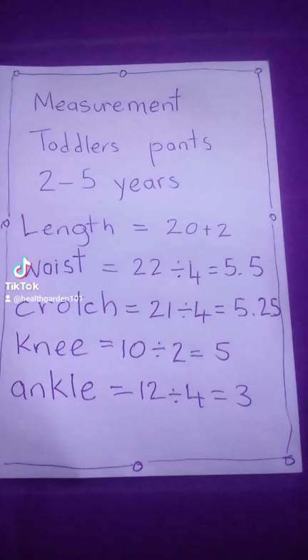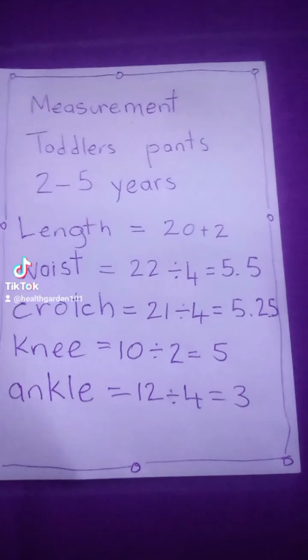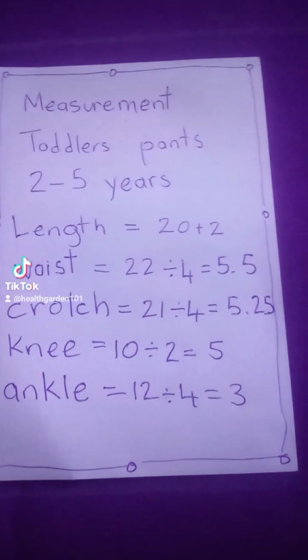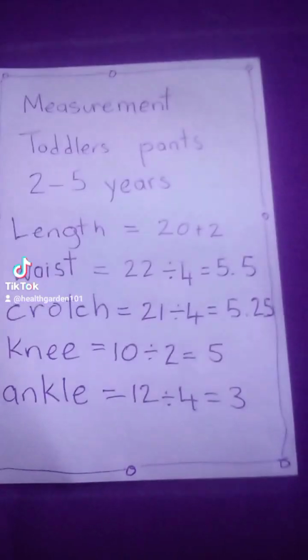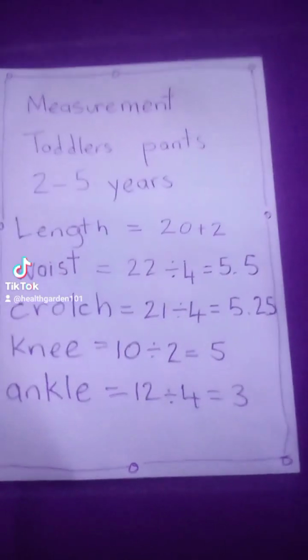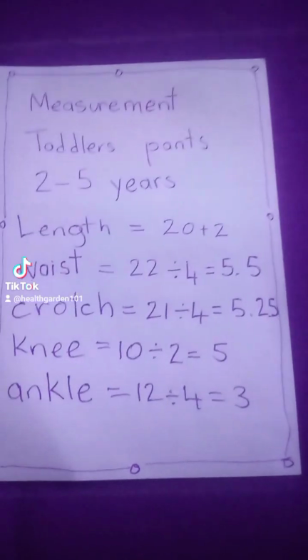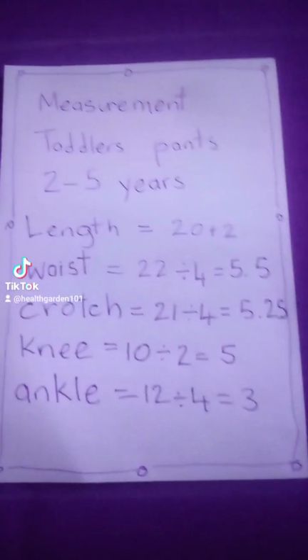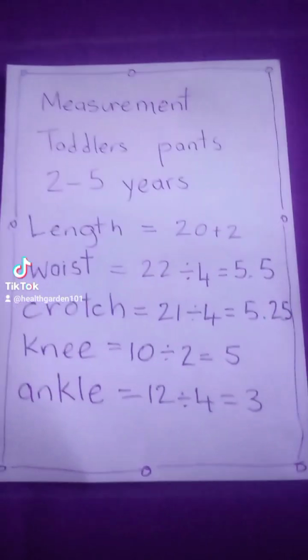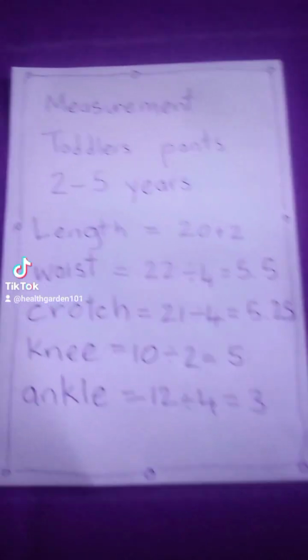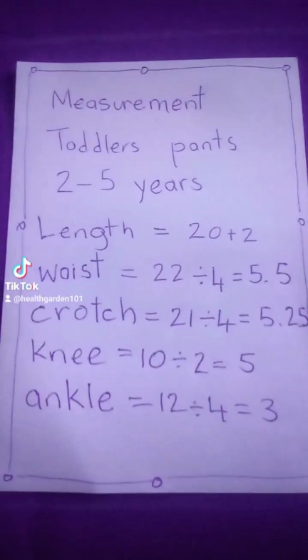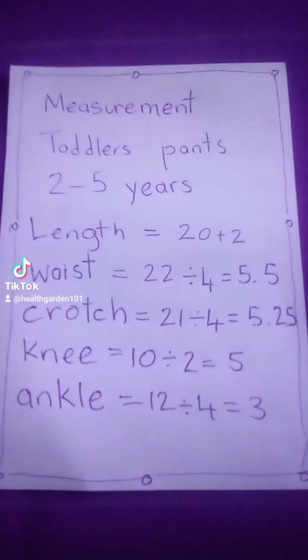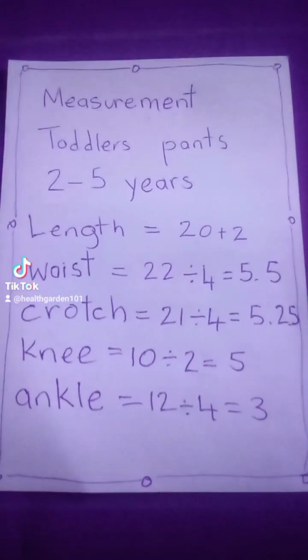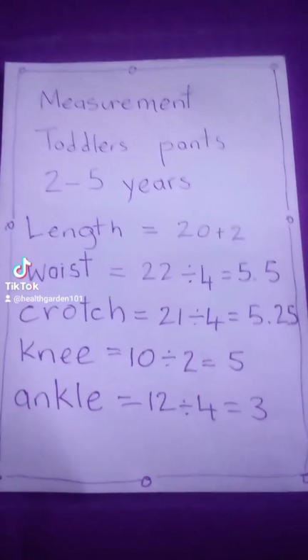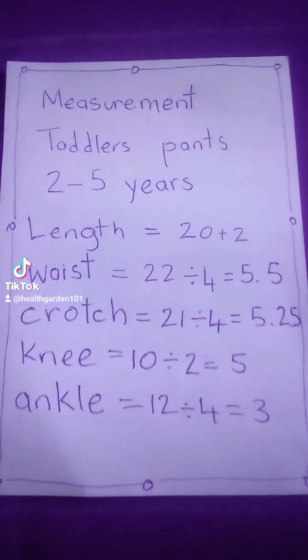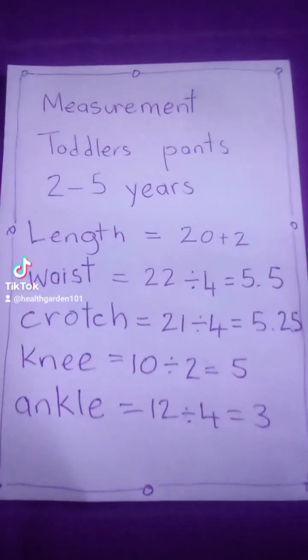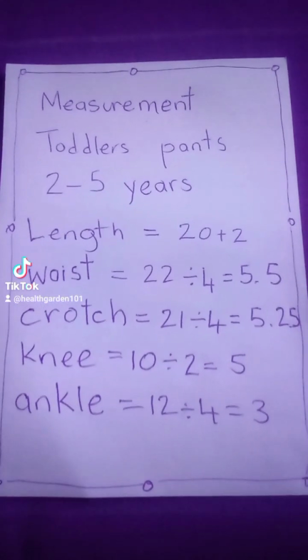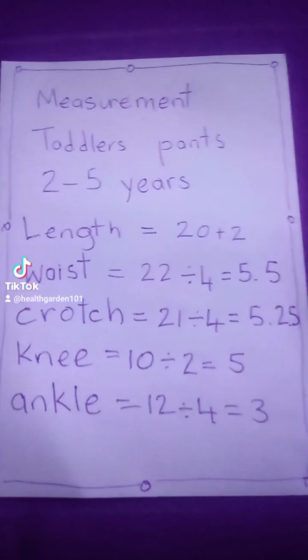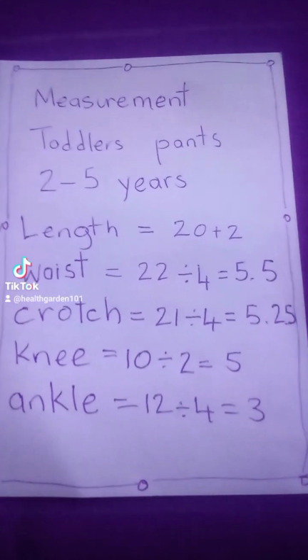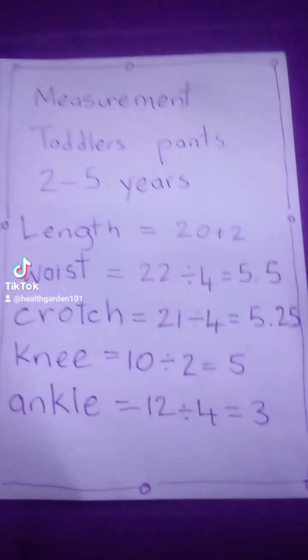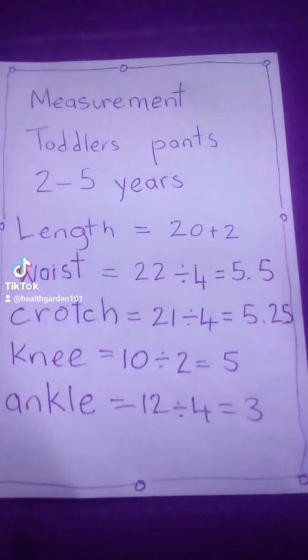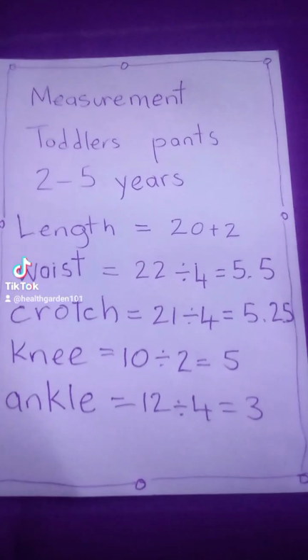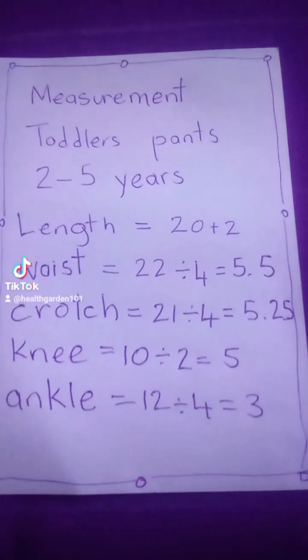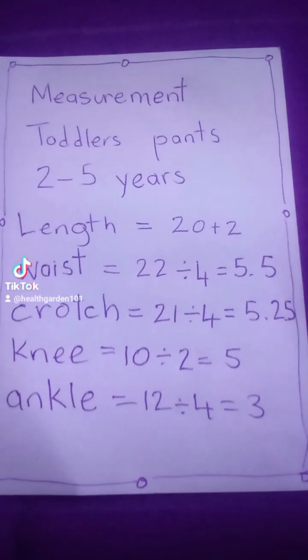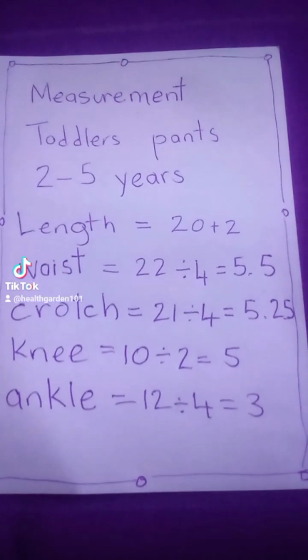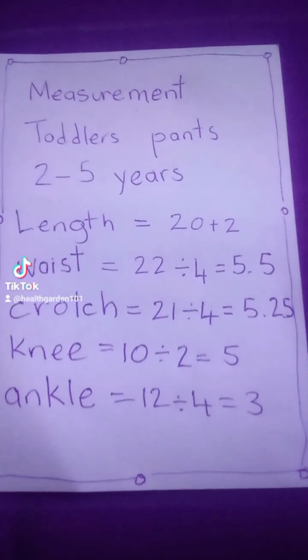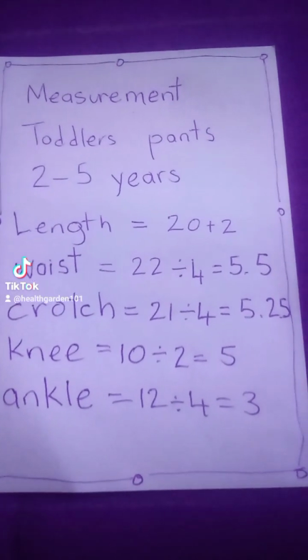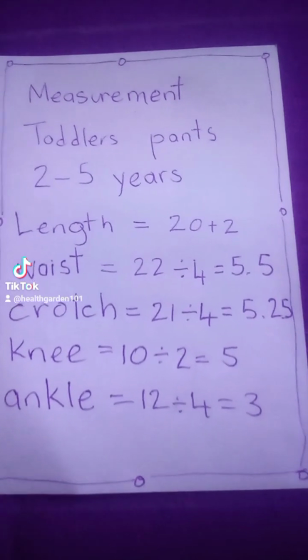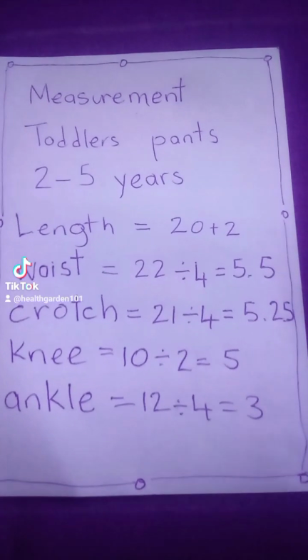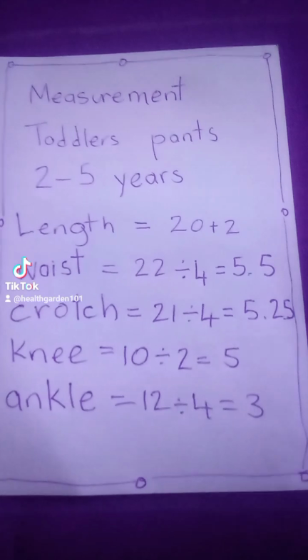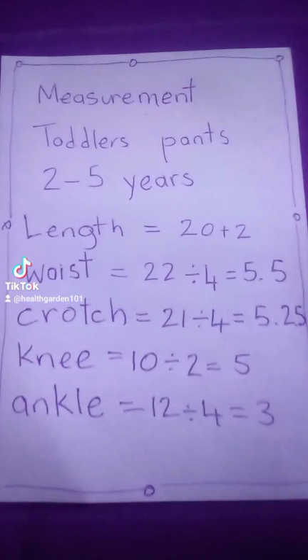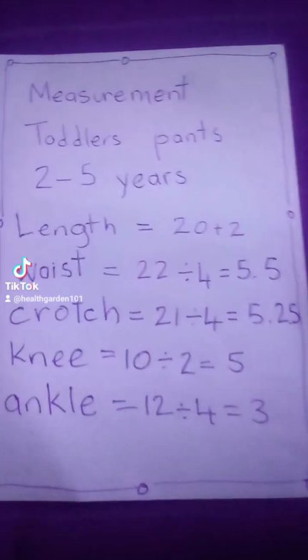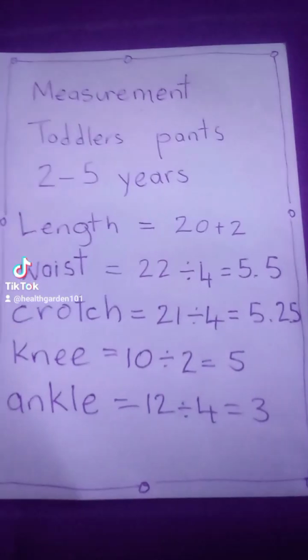Let's measure, mark, and cut a toddler's pants, sizes 2 to 5 years.